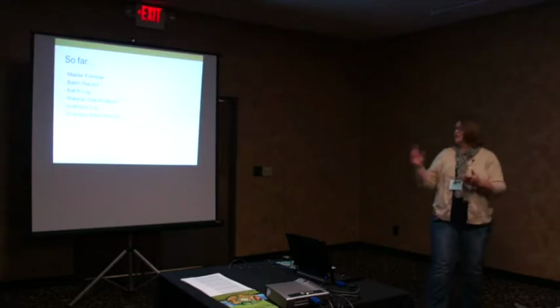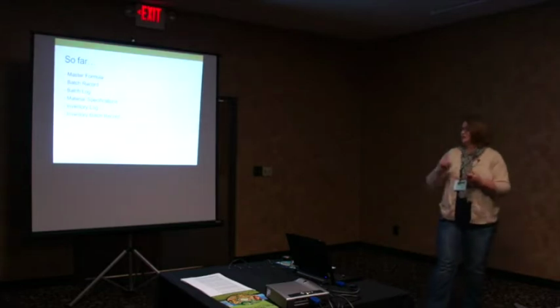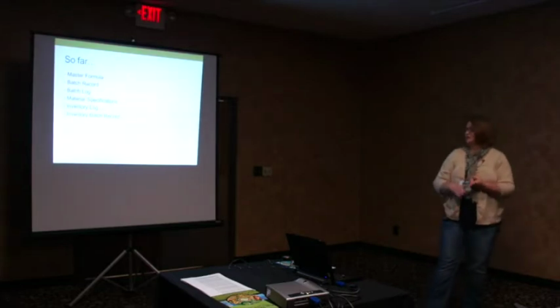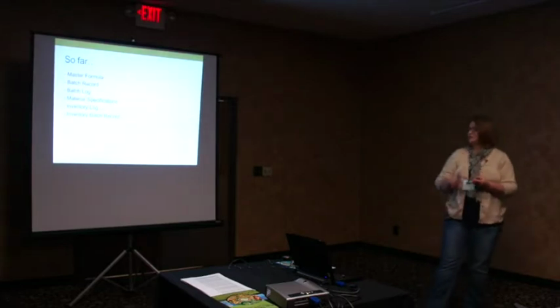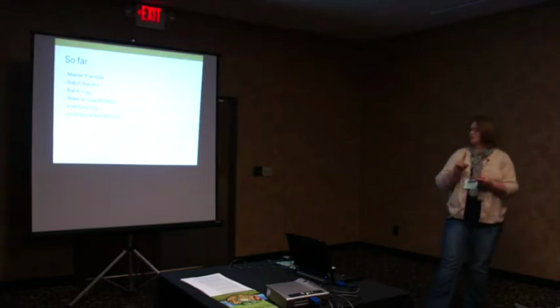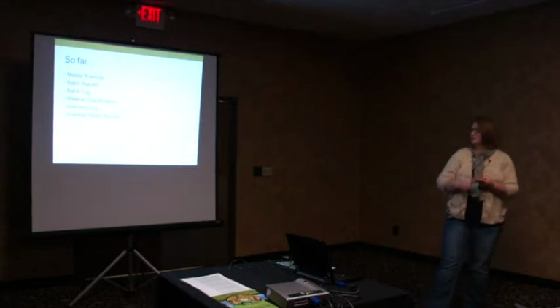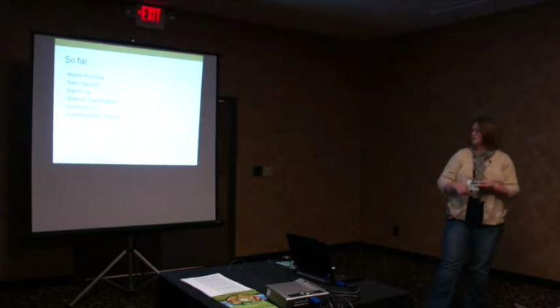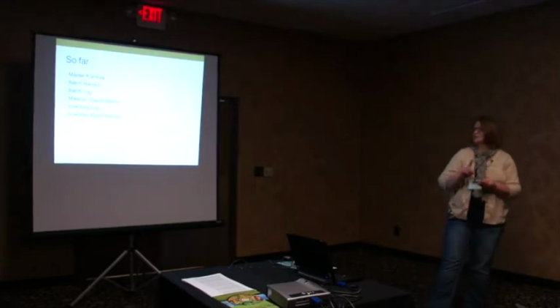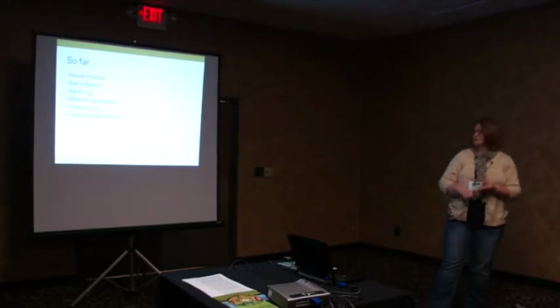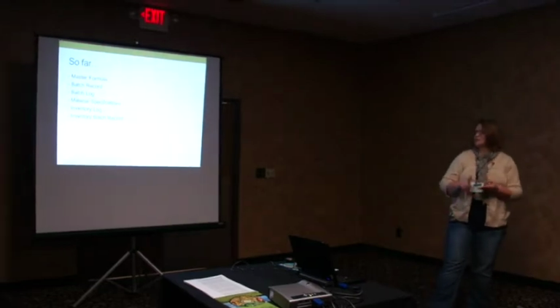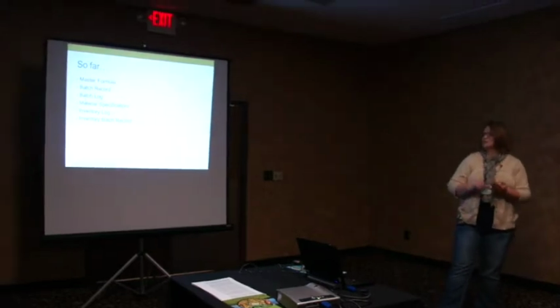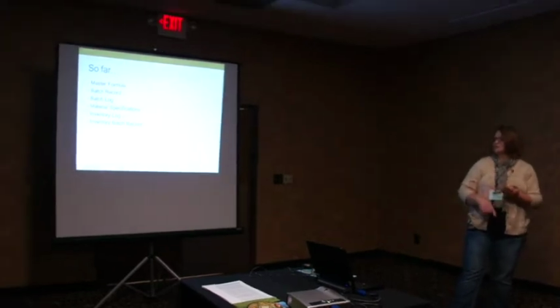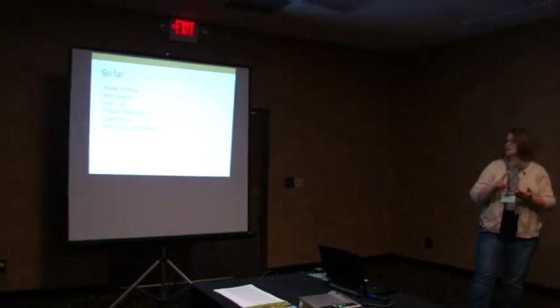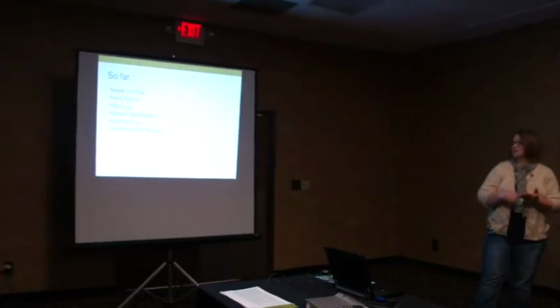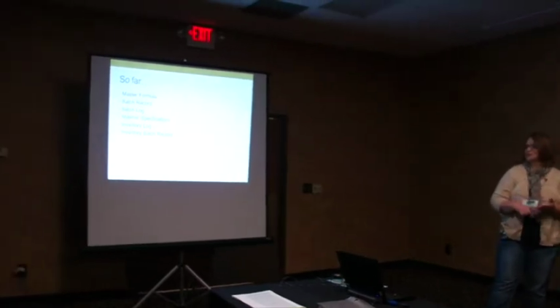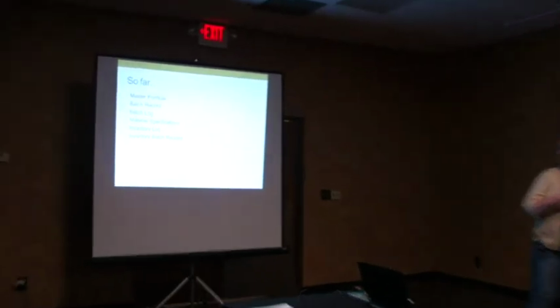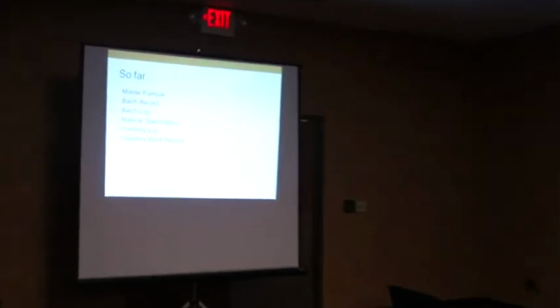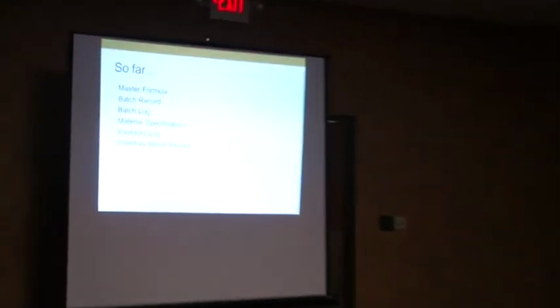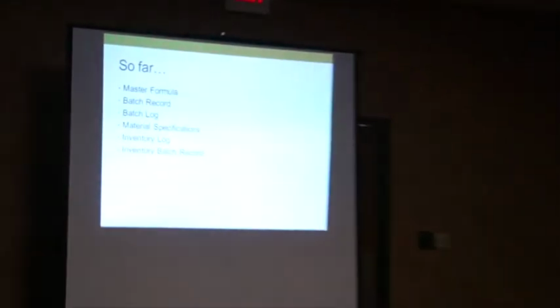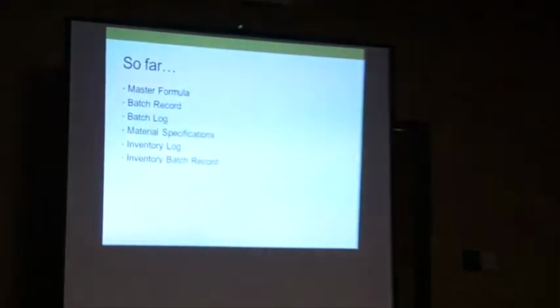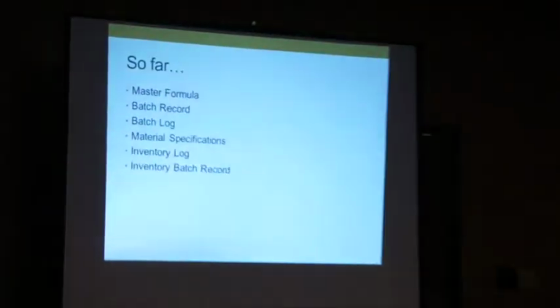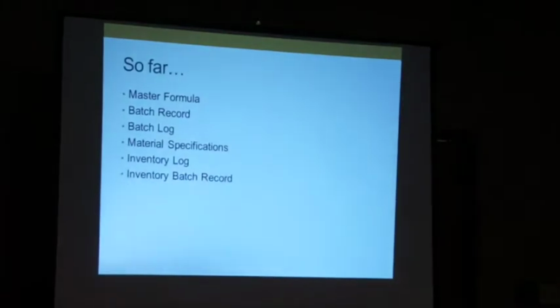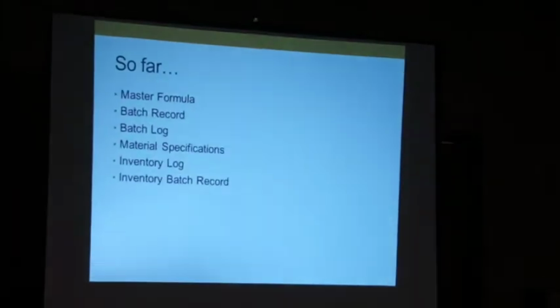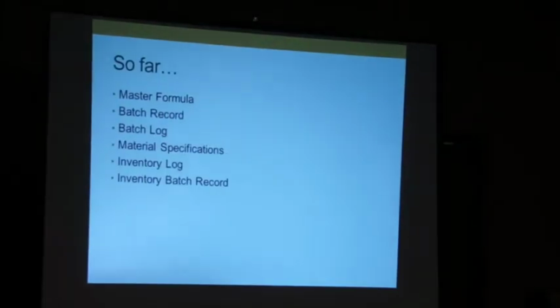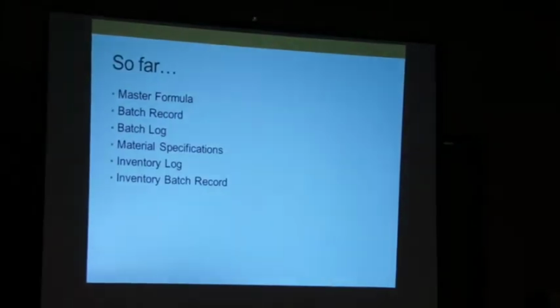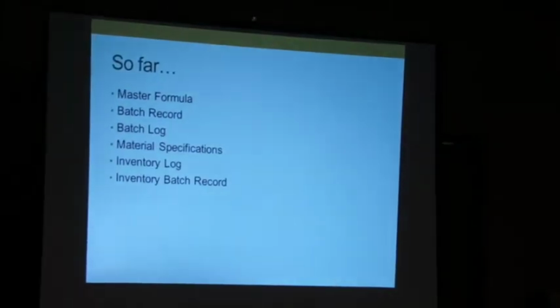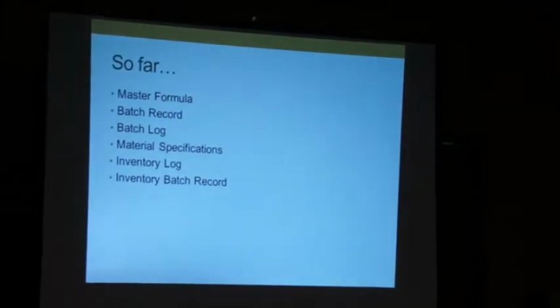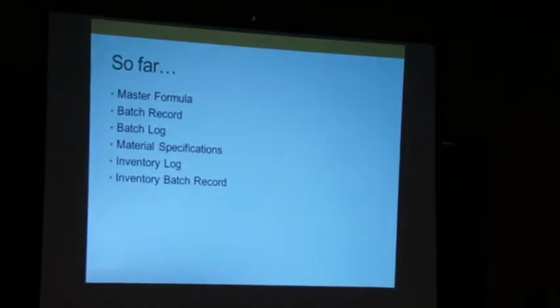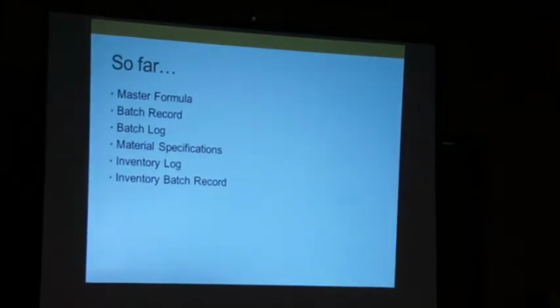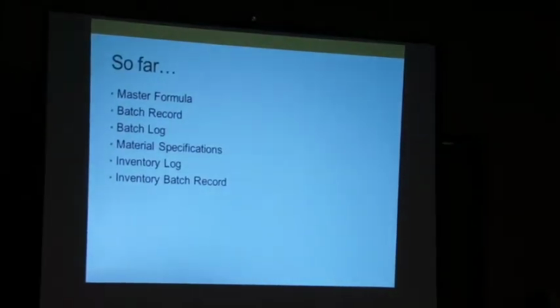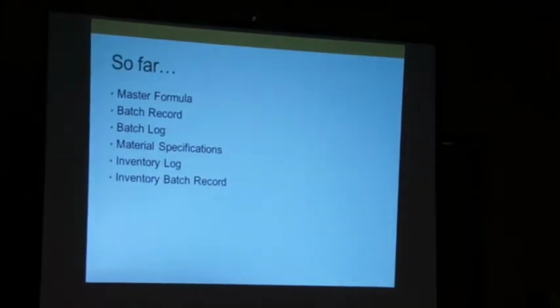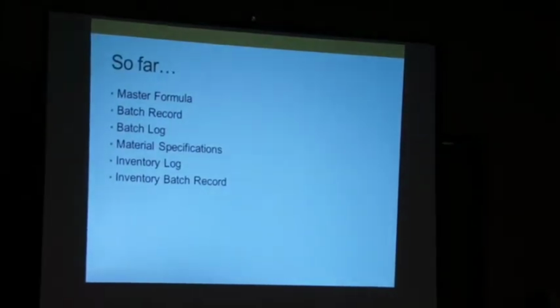So far, everything we've talked about: you need a master formula, batch record, batch log, material specs, inventory log, and inventory batch record. That seems like a lot of information.